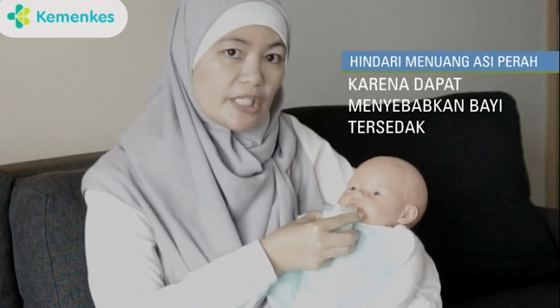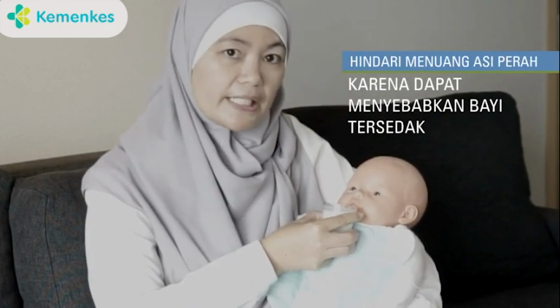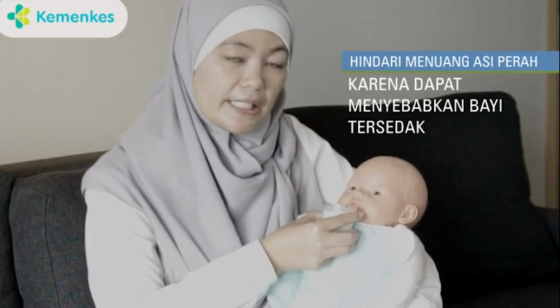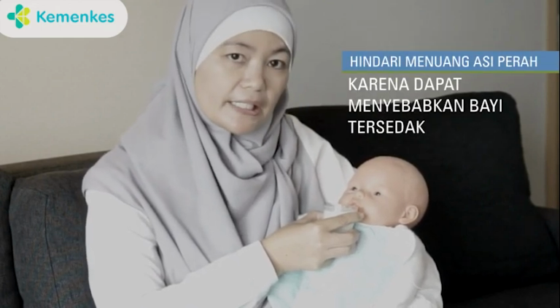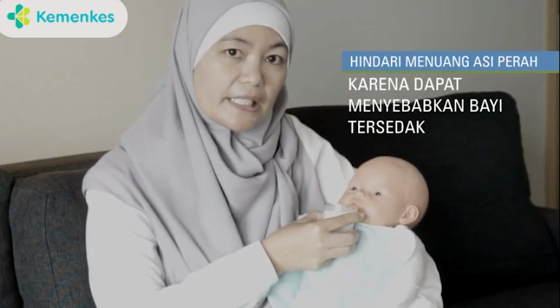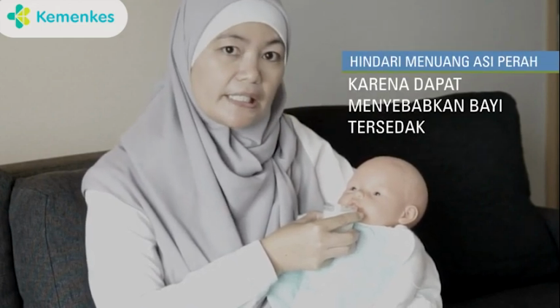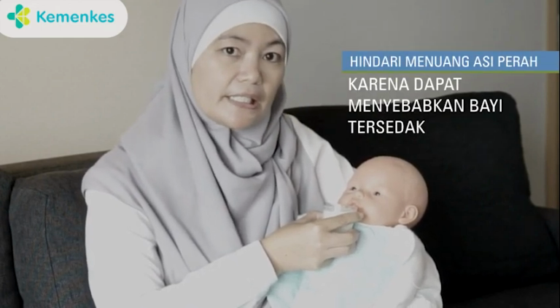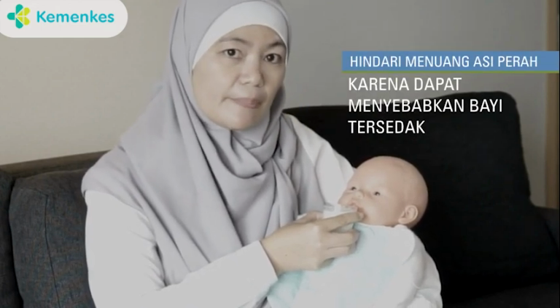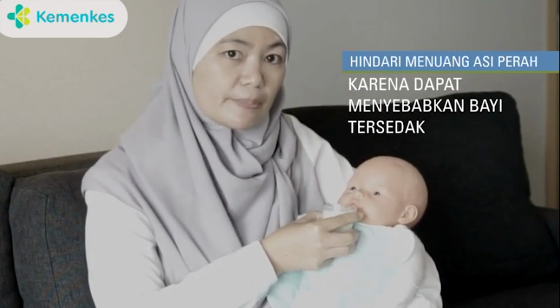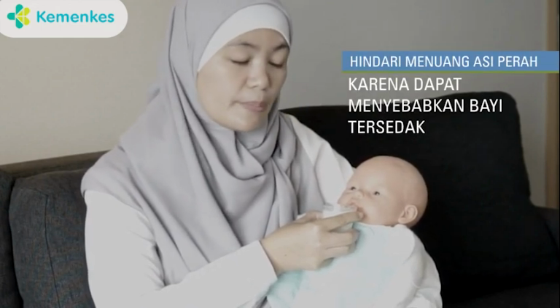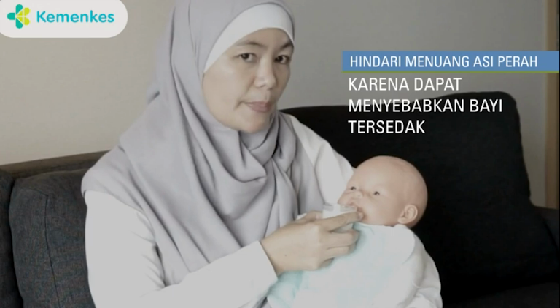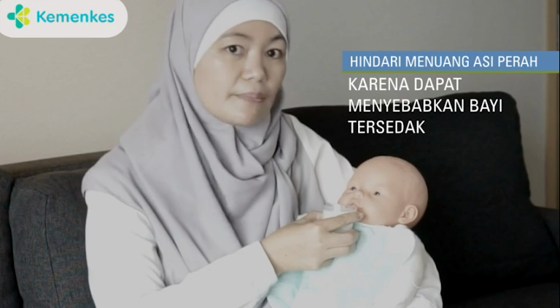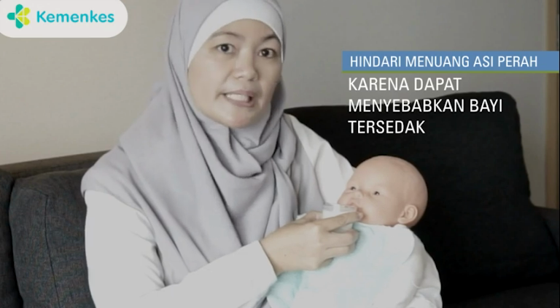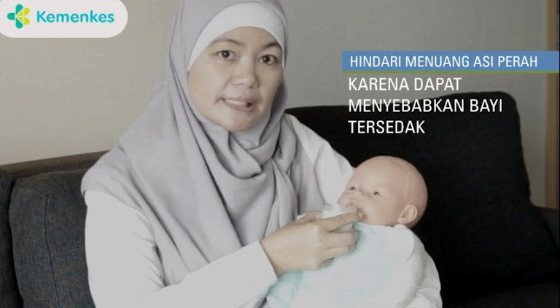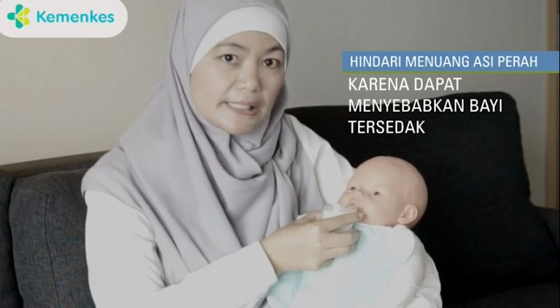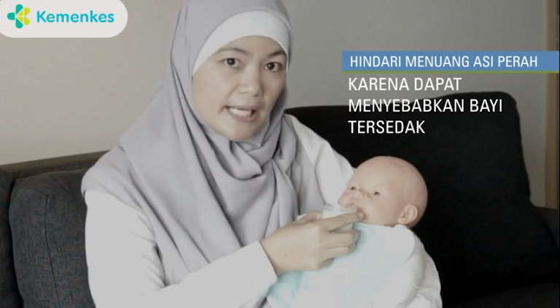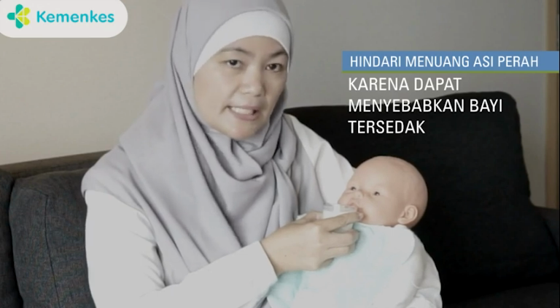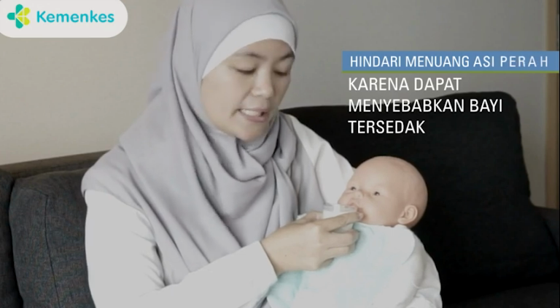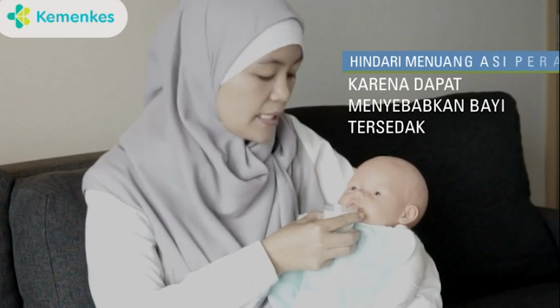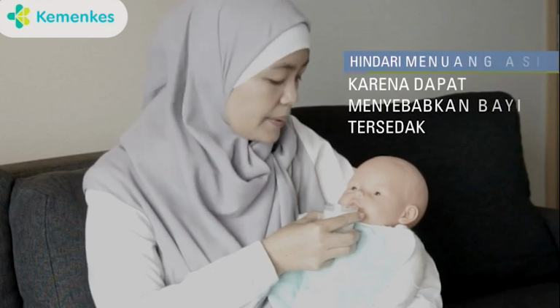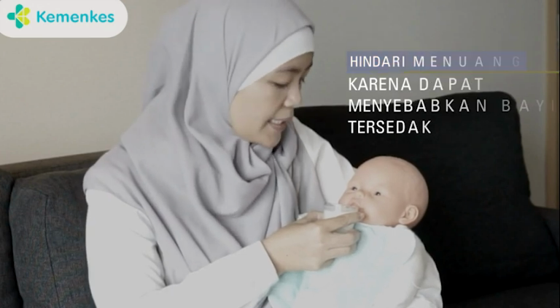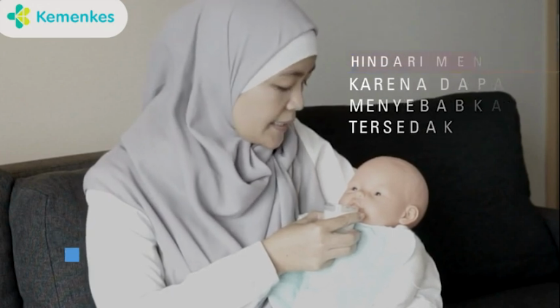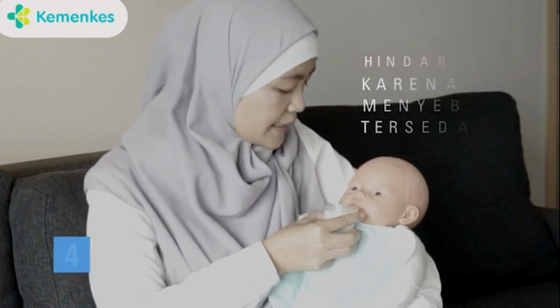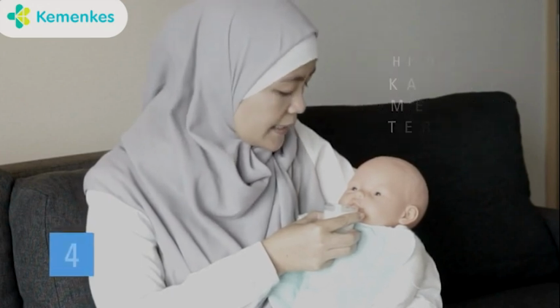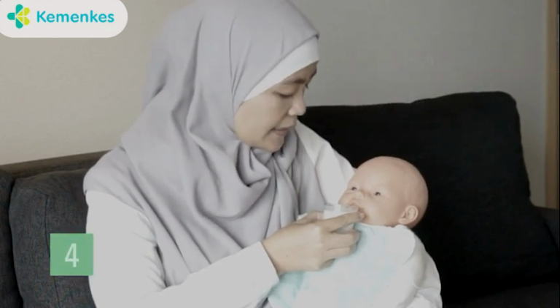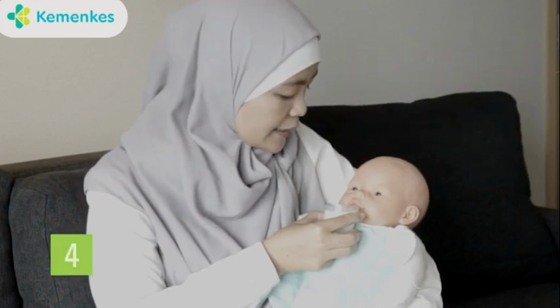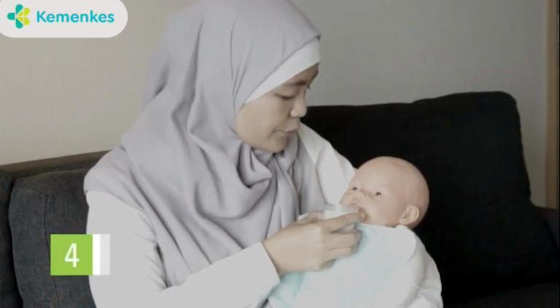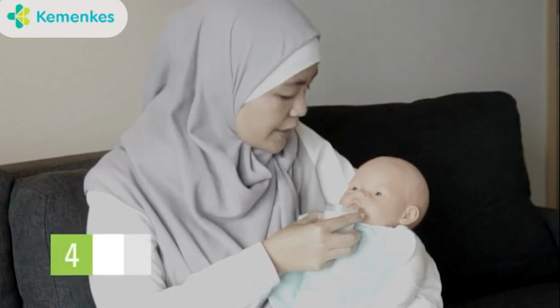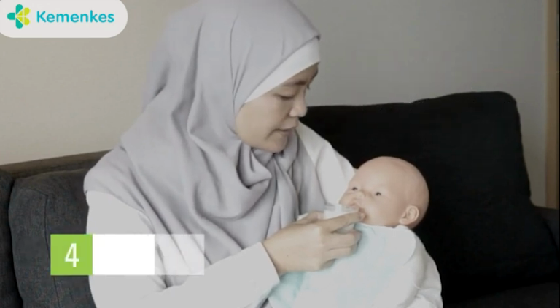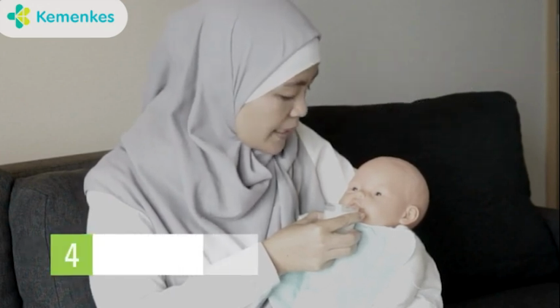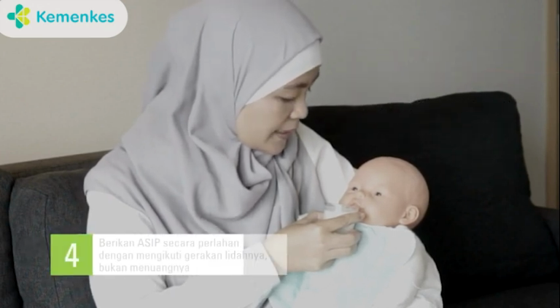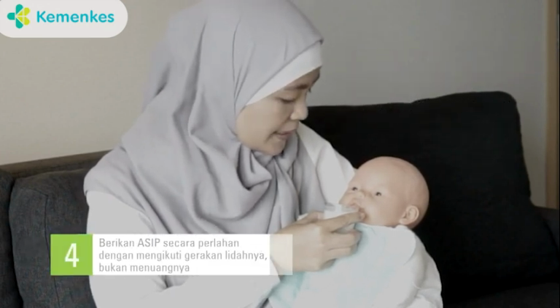Hindari untuk menuang ASI perah yang ada di dalam cangkir, karena ini dapat menyebabkan bayi tersedak. Perlahan kita lihat respon dari bayi,